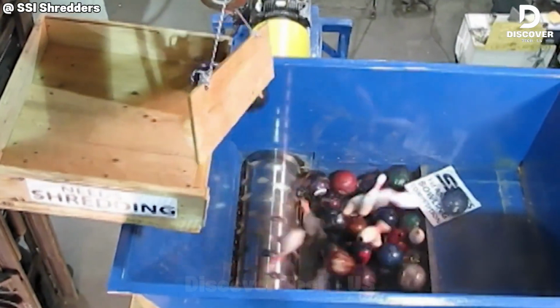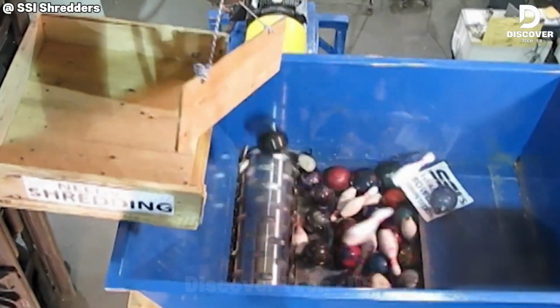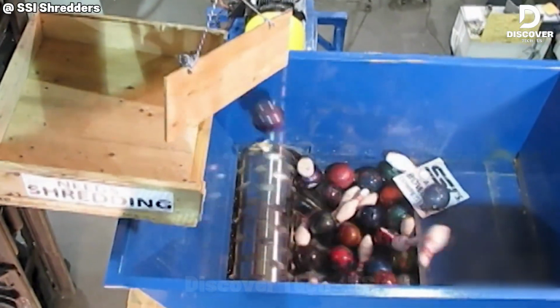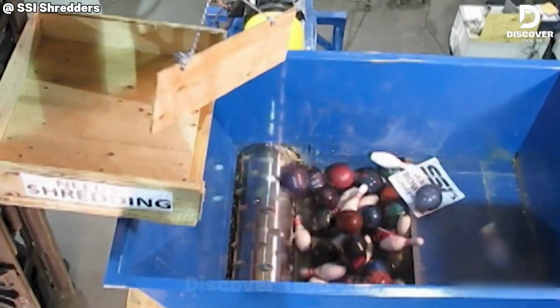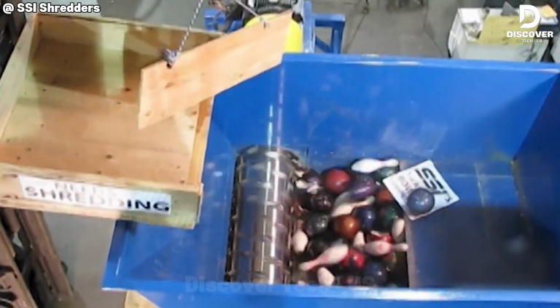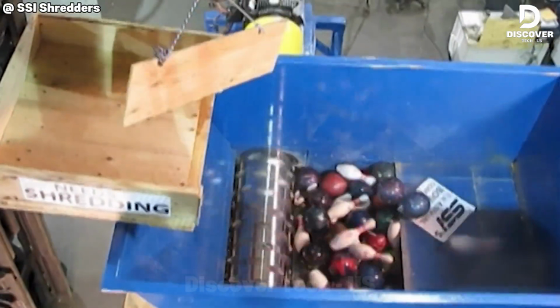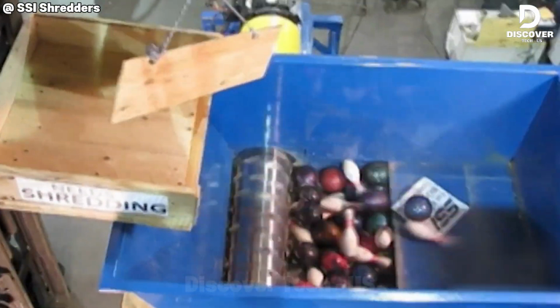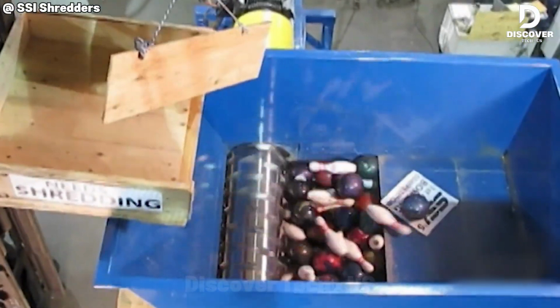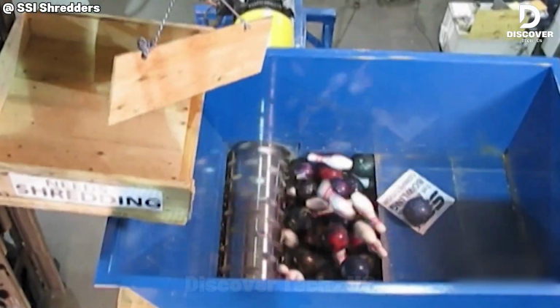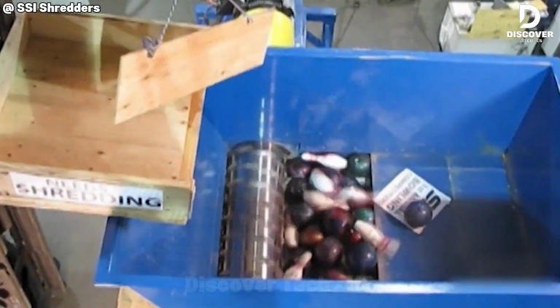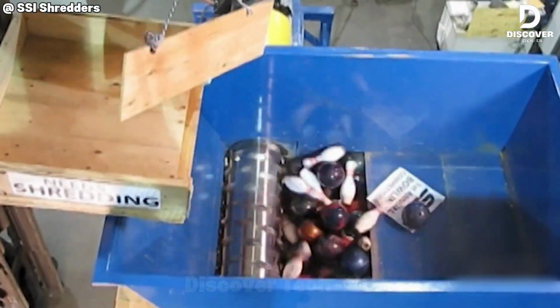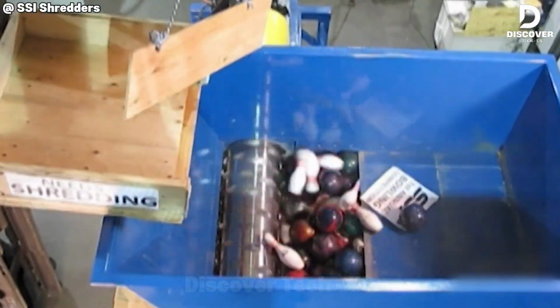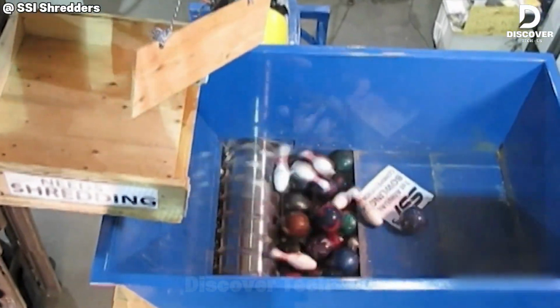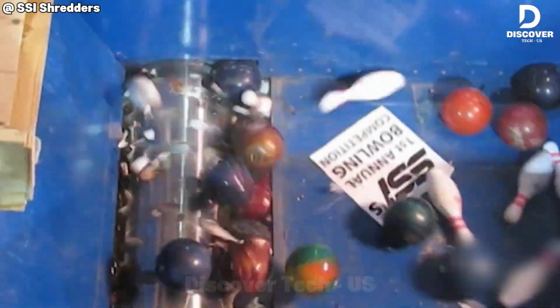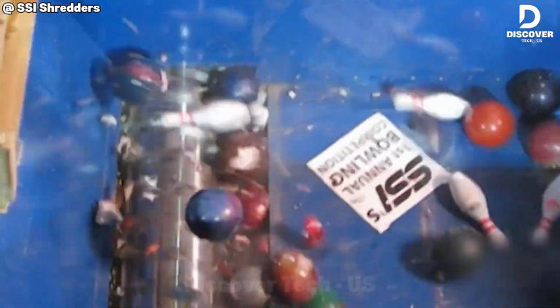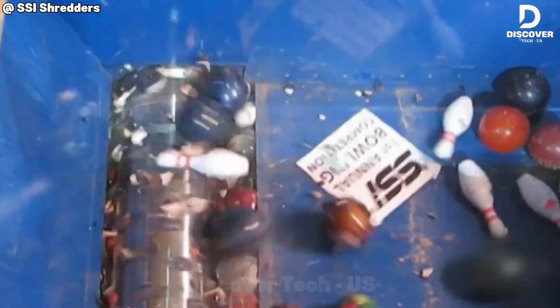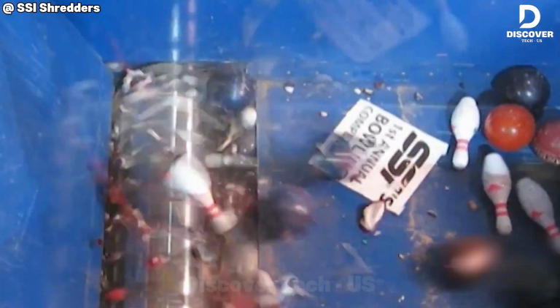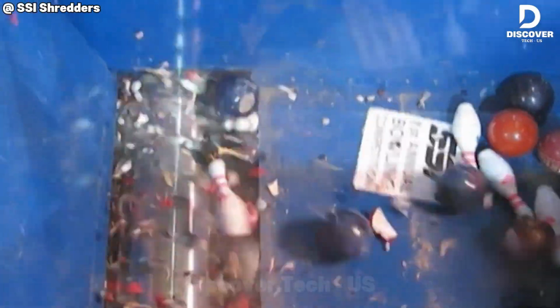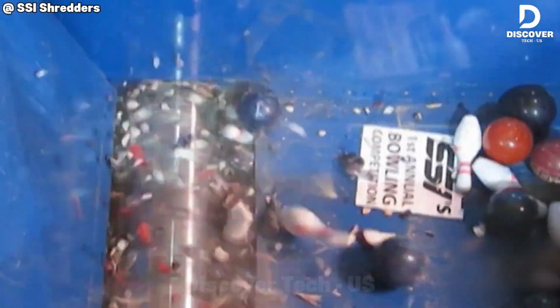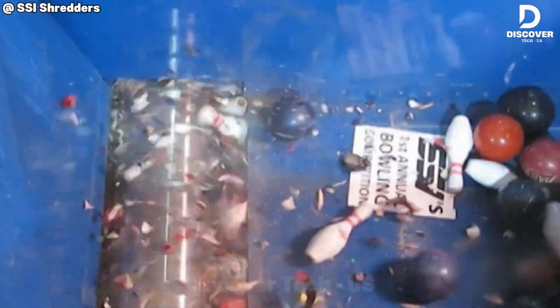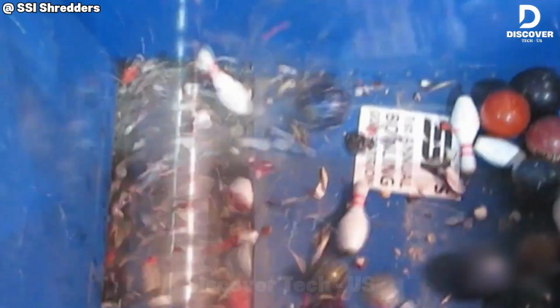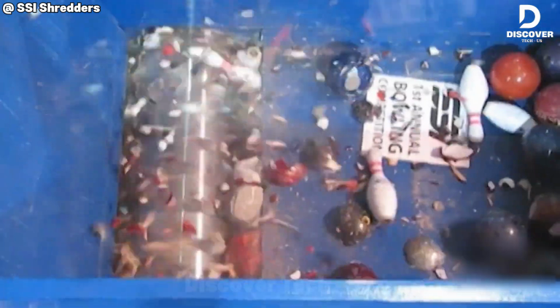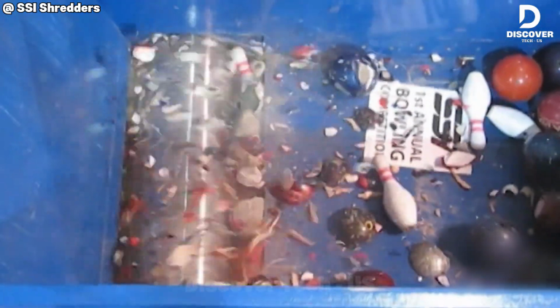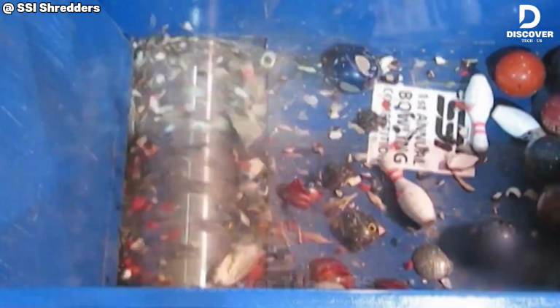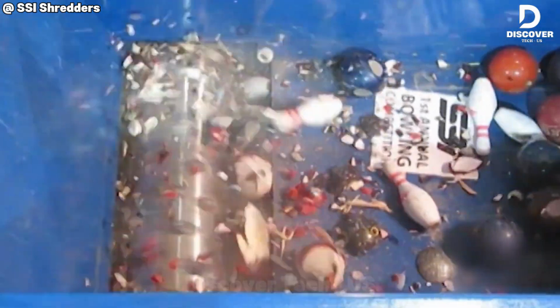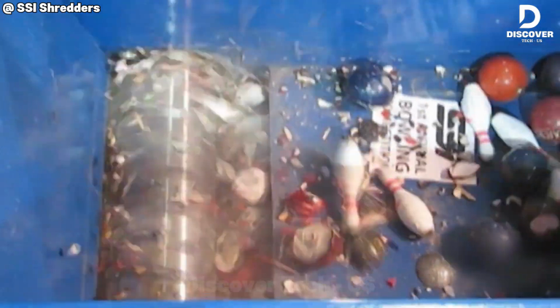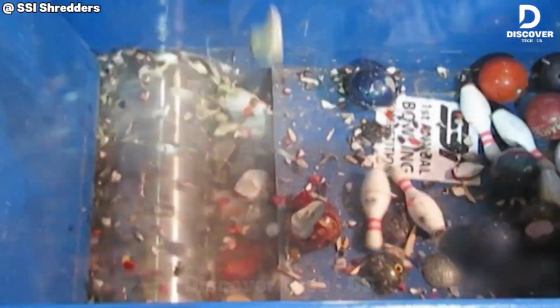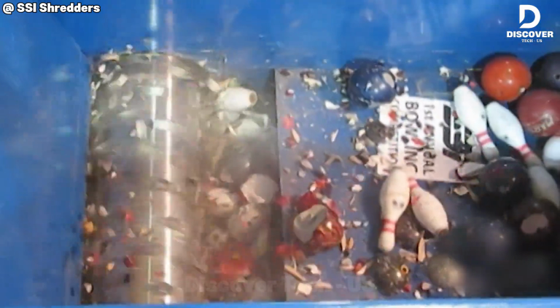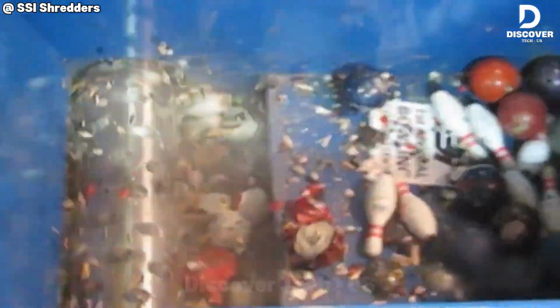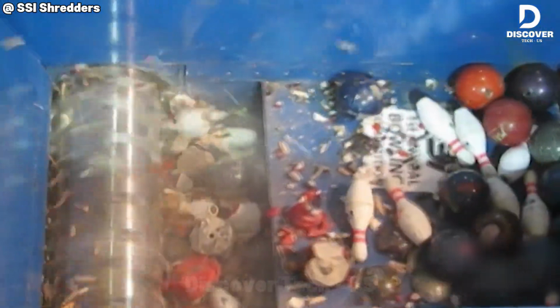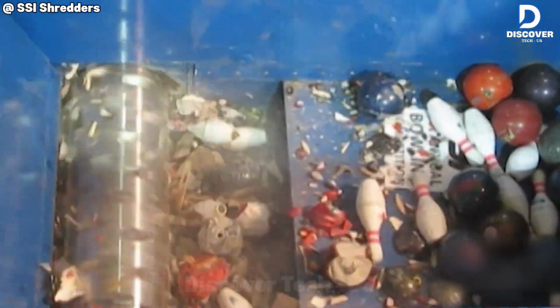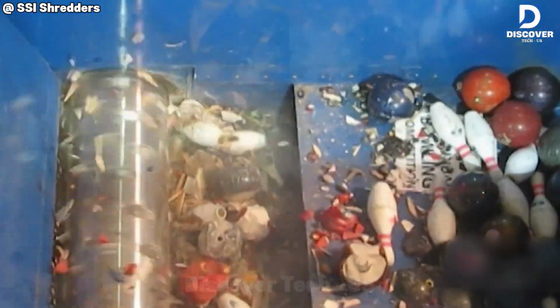Watch the SSI Punisher shredder in action as it effortlessly grinds bowling balls into fine dust.